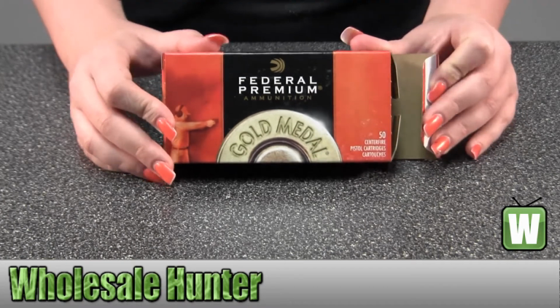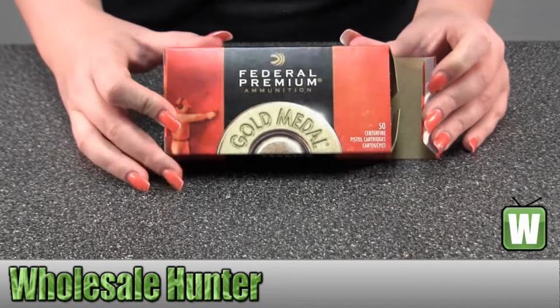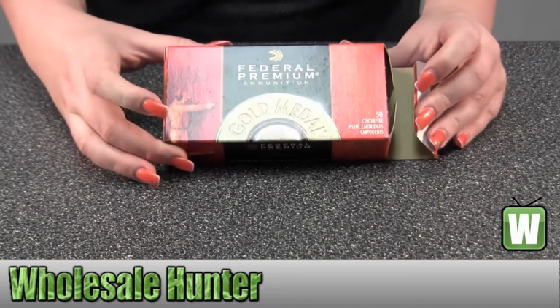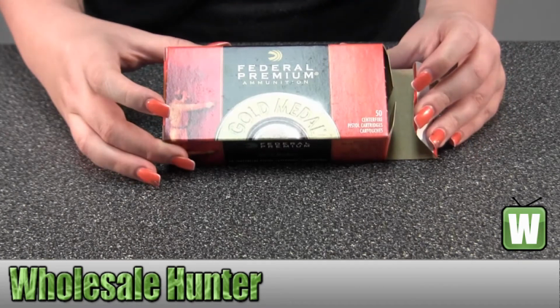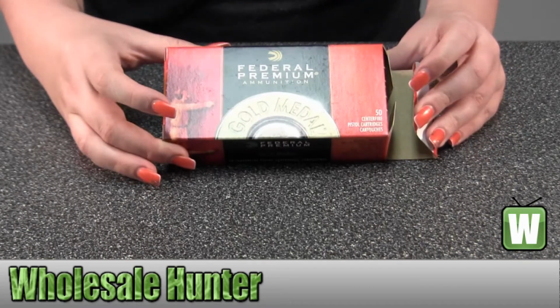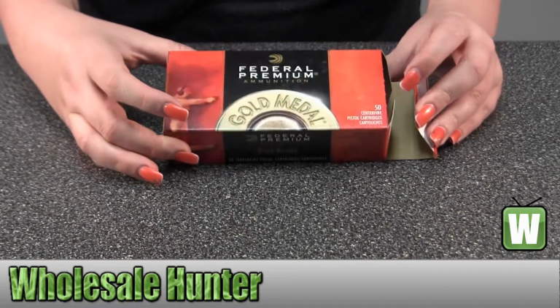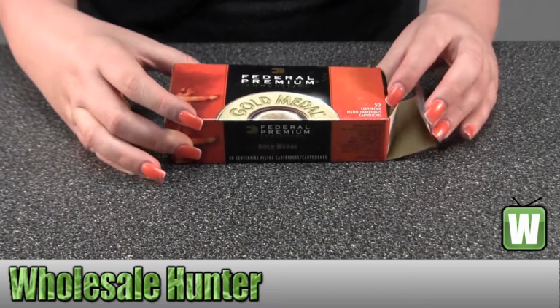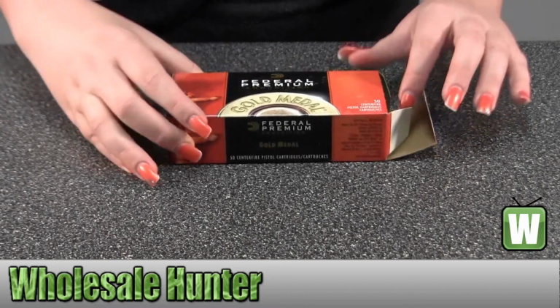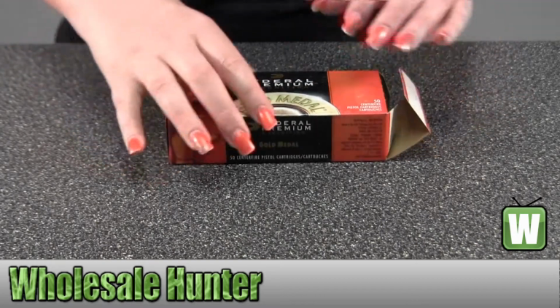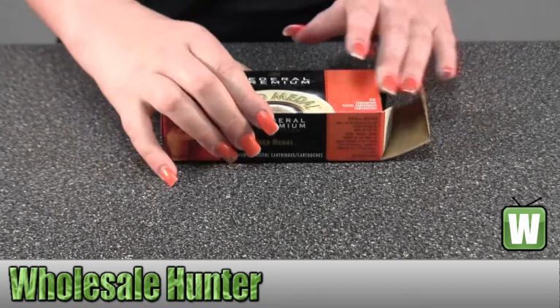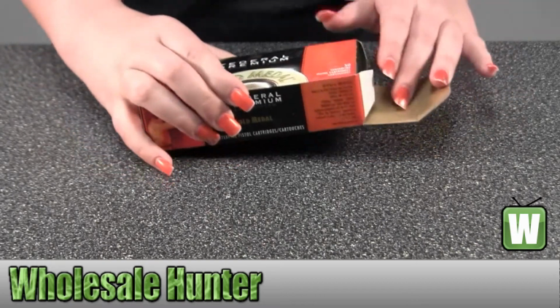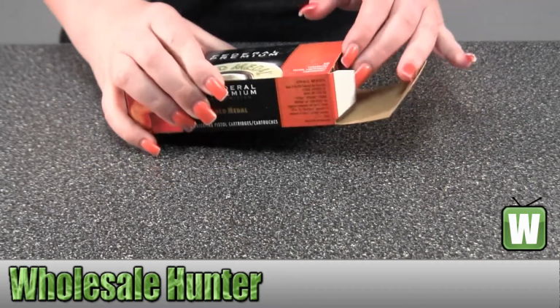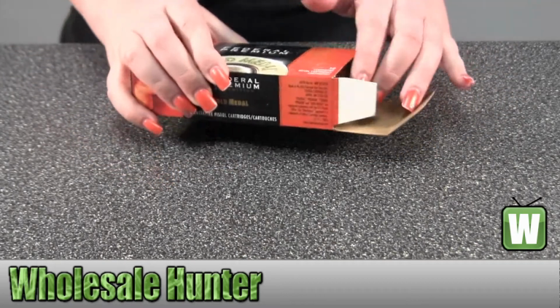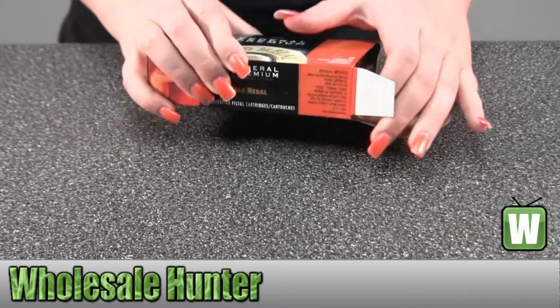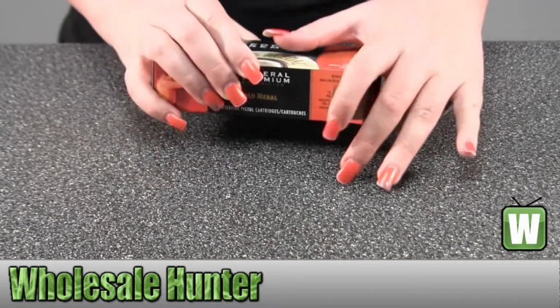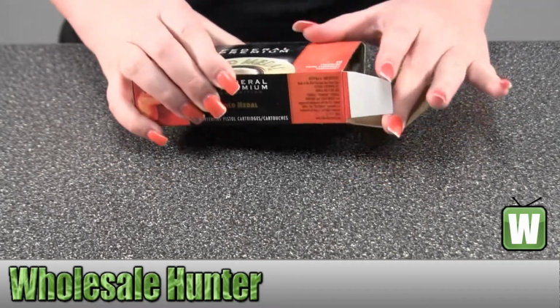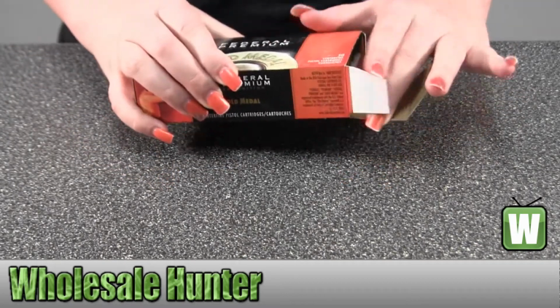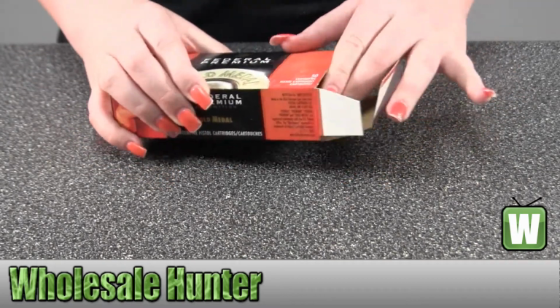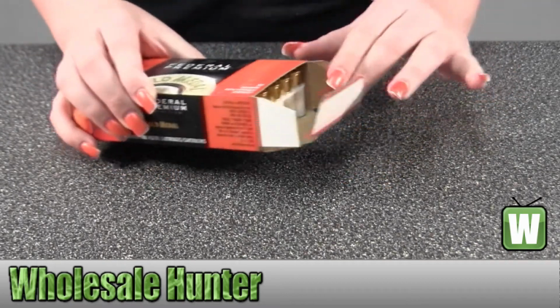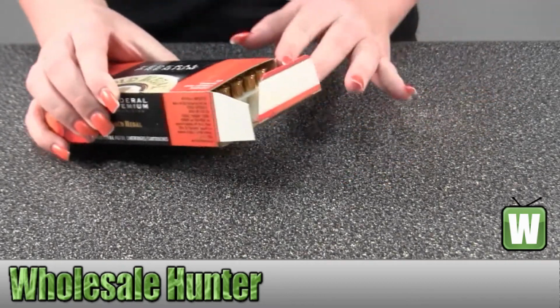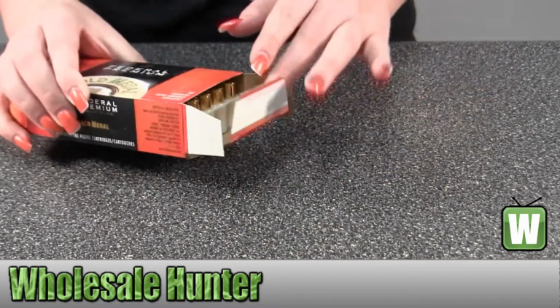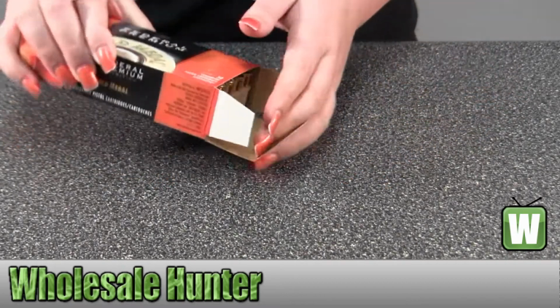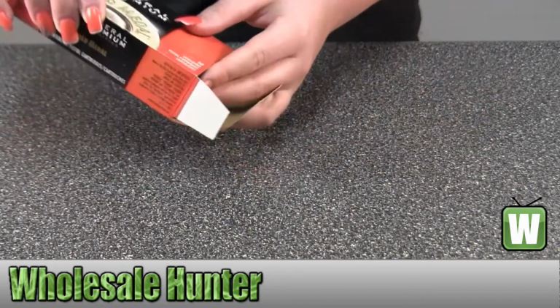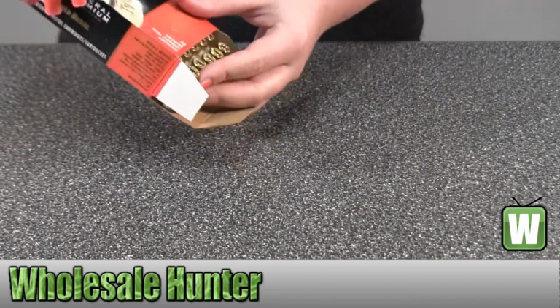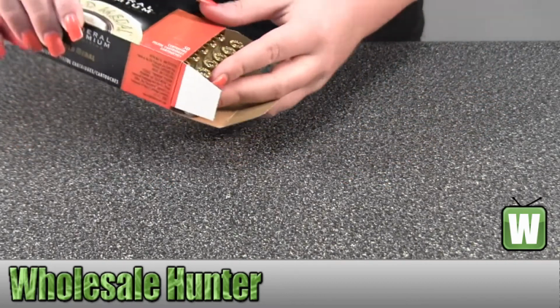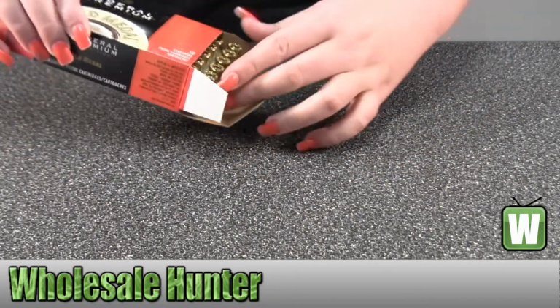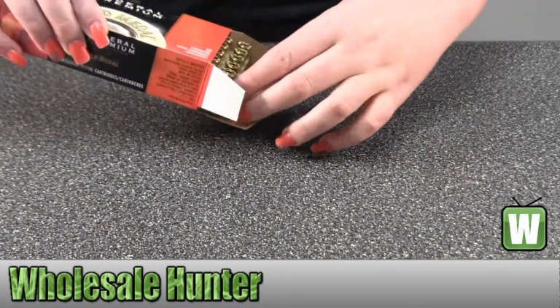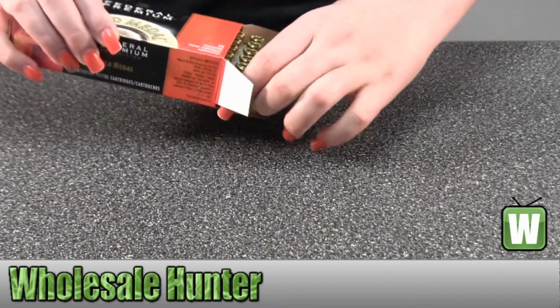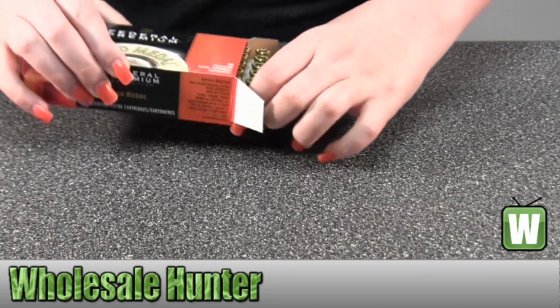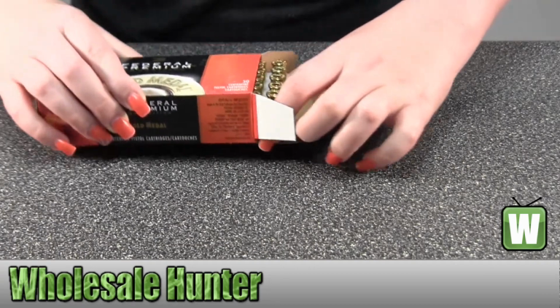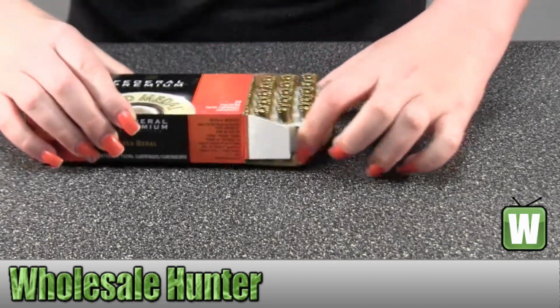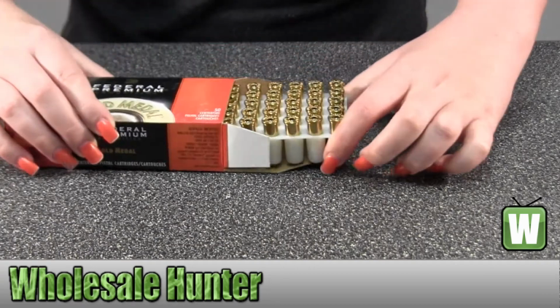There come 50 in the box — I'm sorry. I'm going to unbox them and let you get a closer look at the bullet.